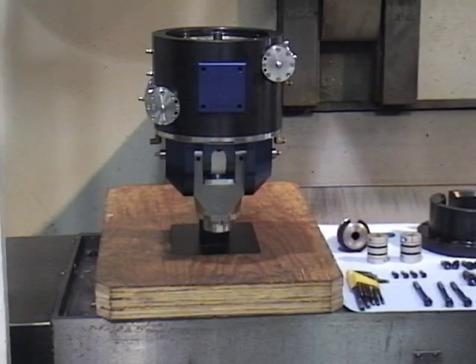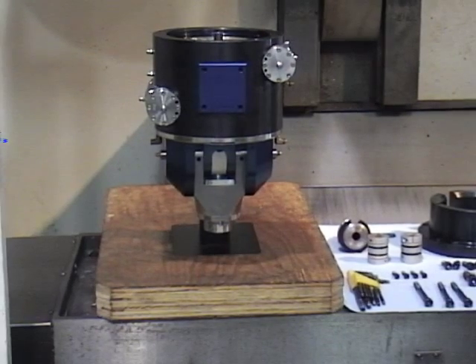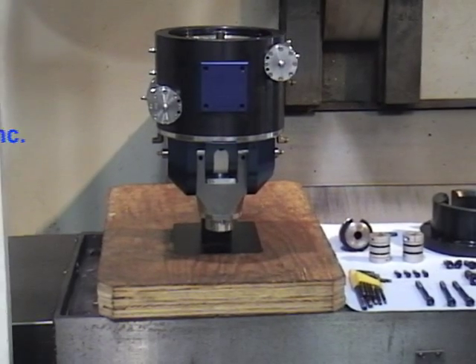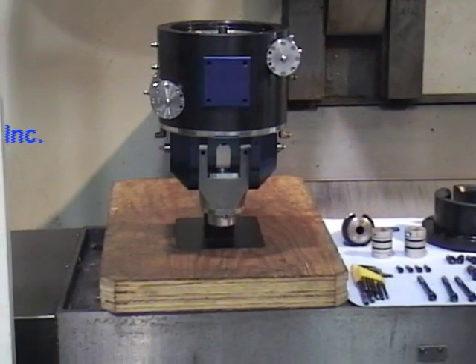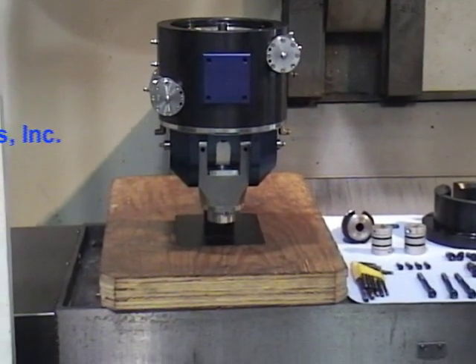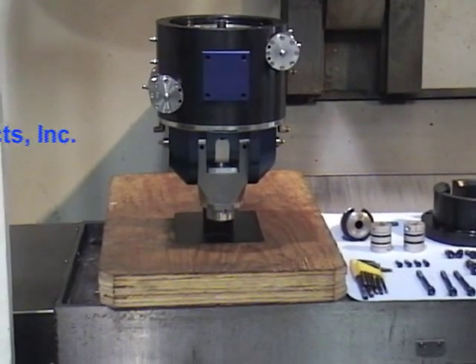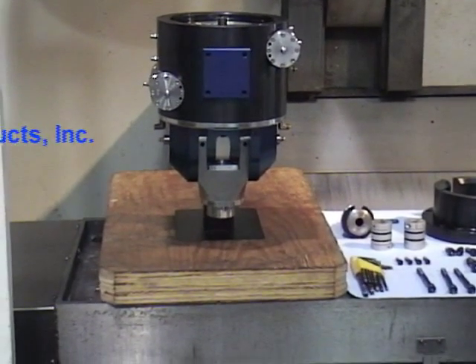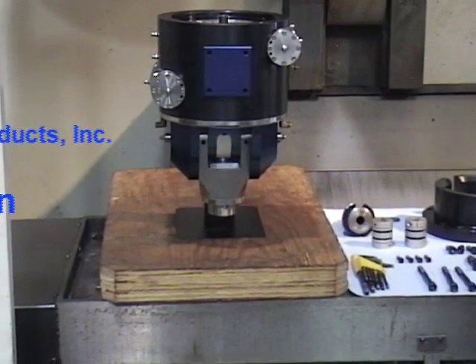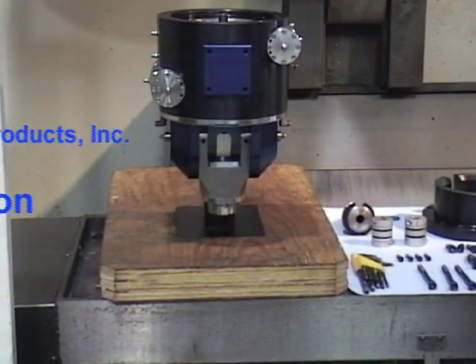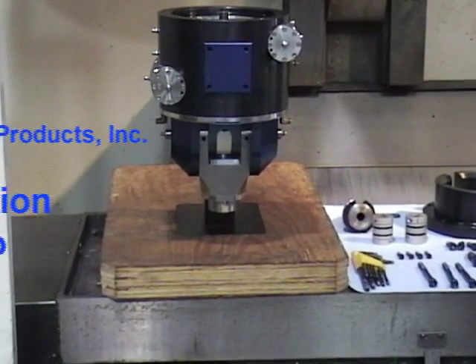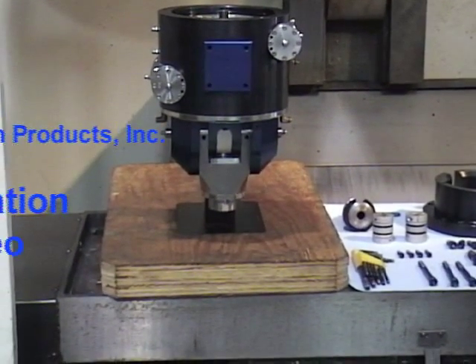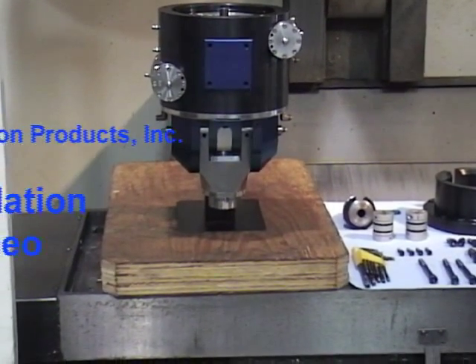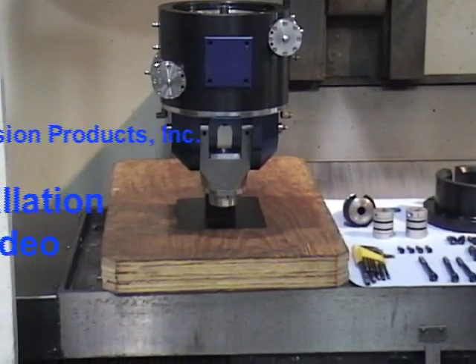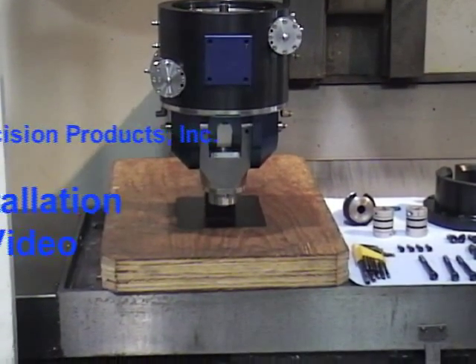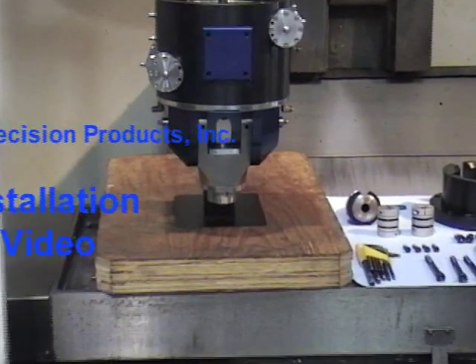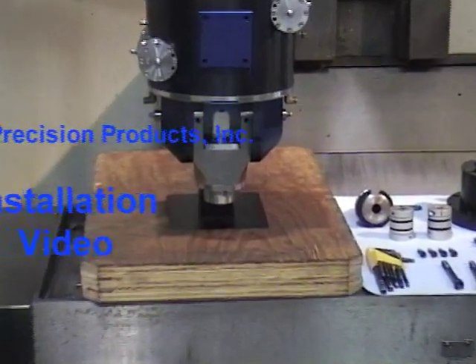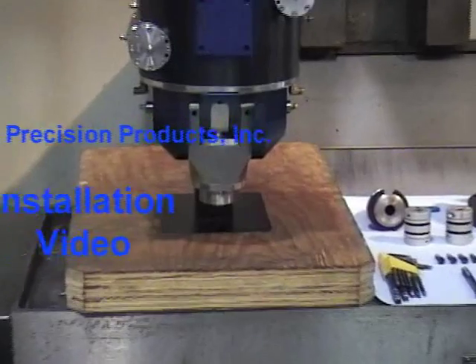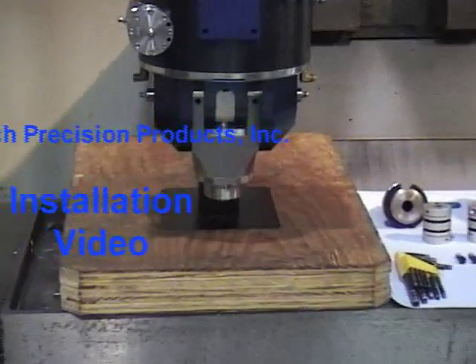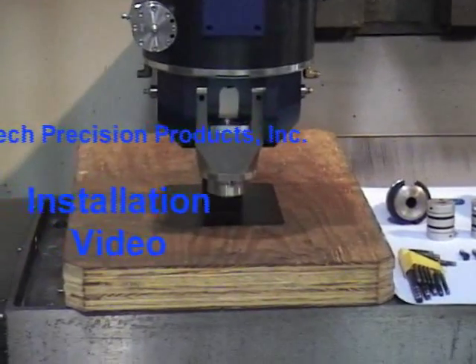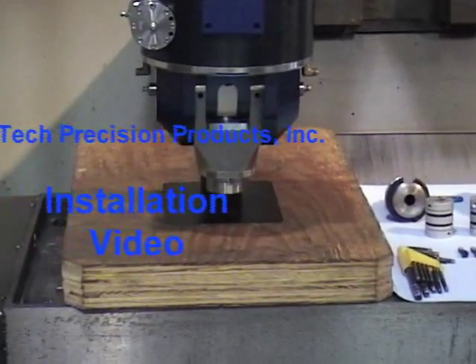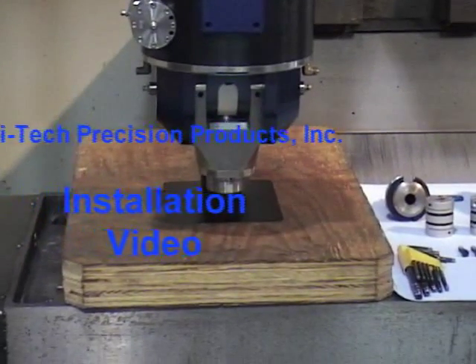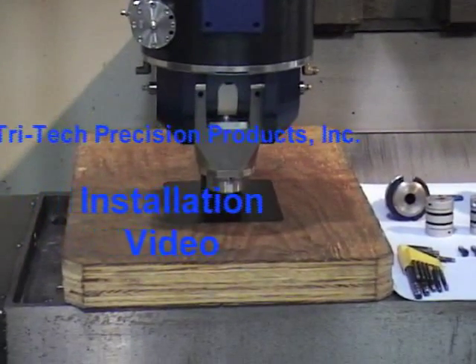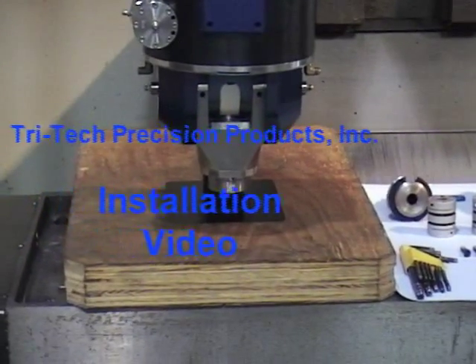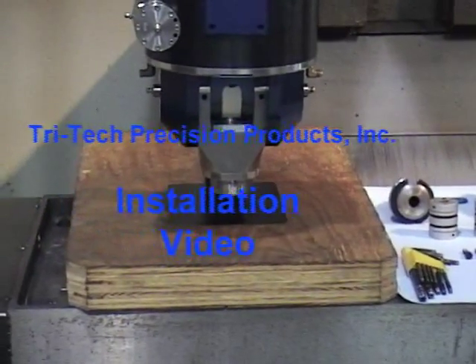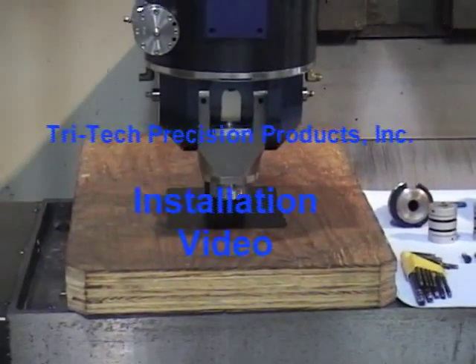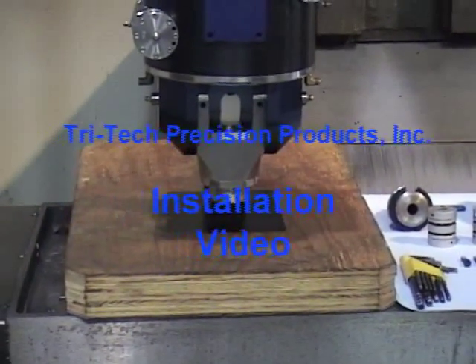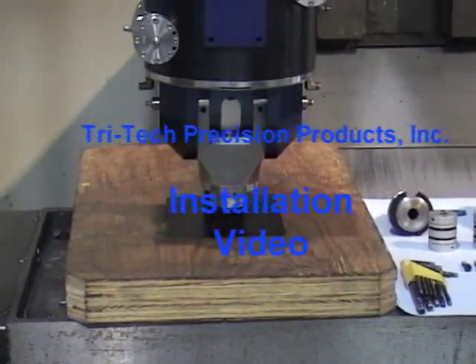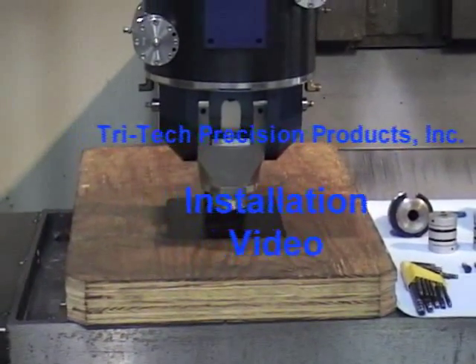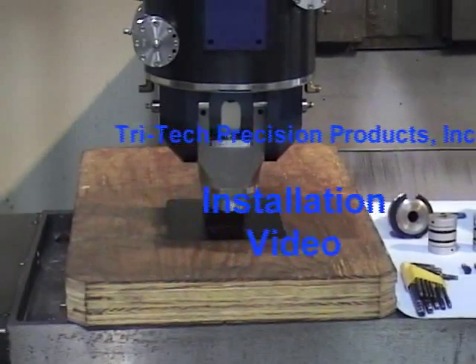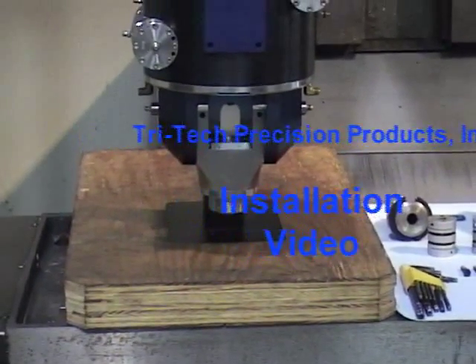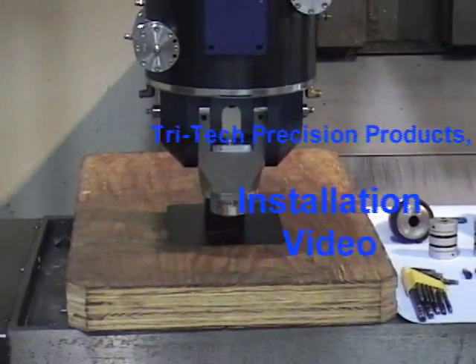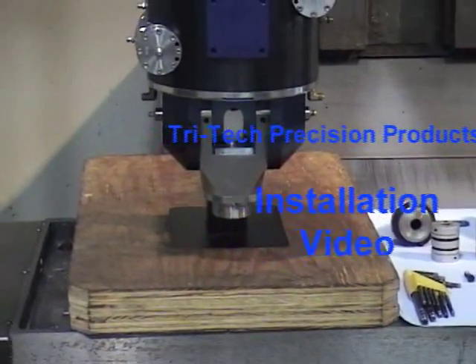Welcome to Tritec Precision Products, Inc. M5414 installation video.